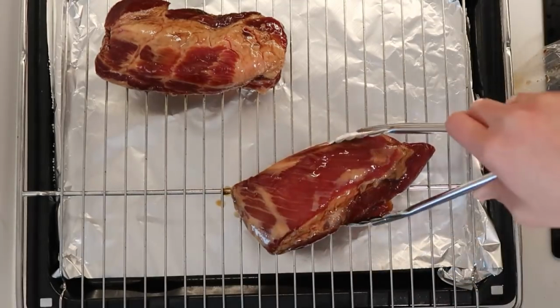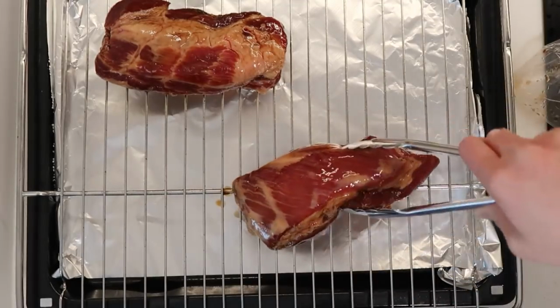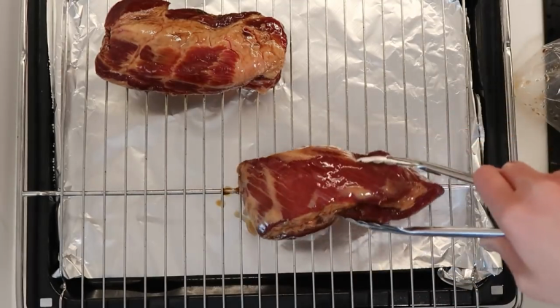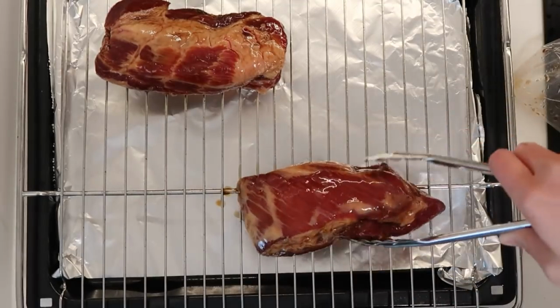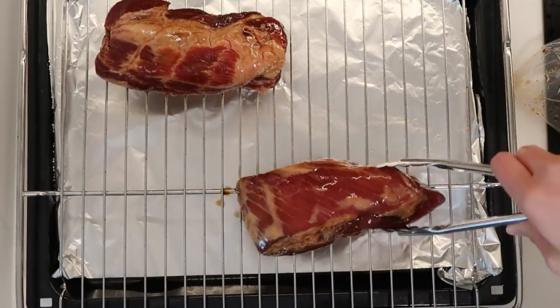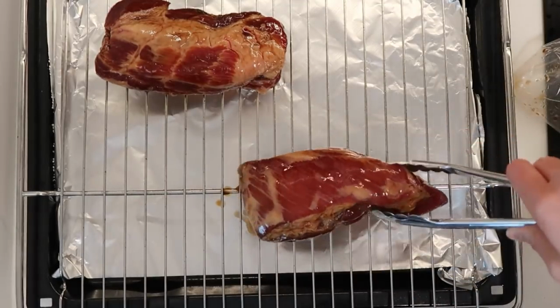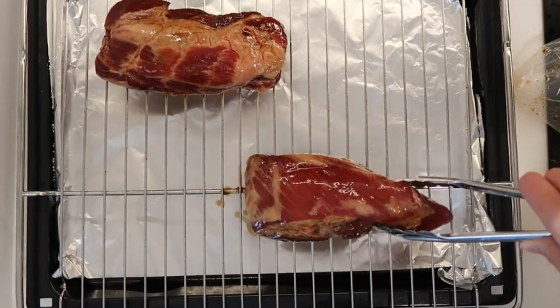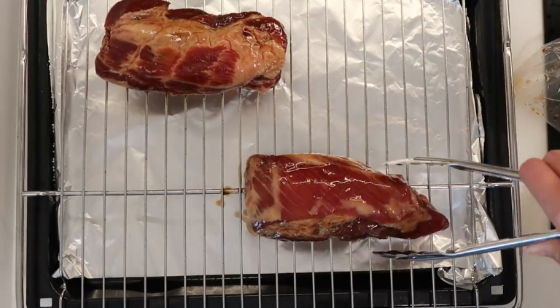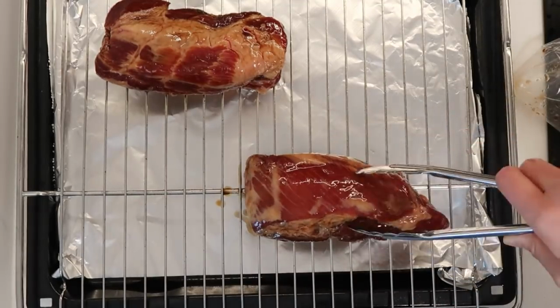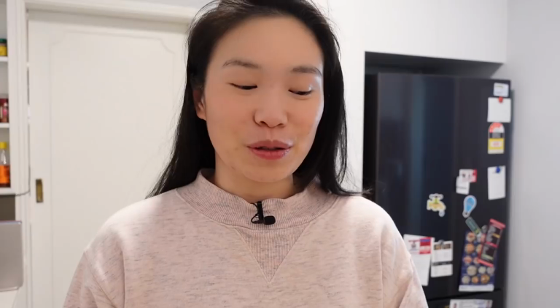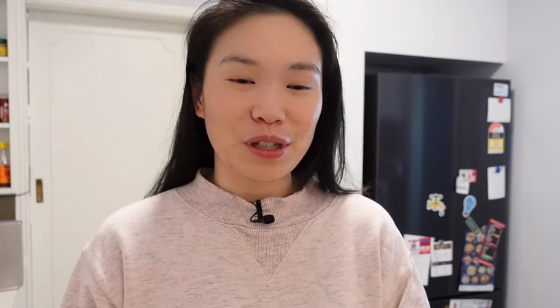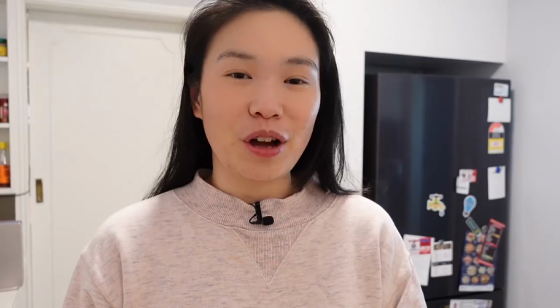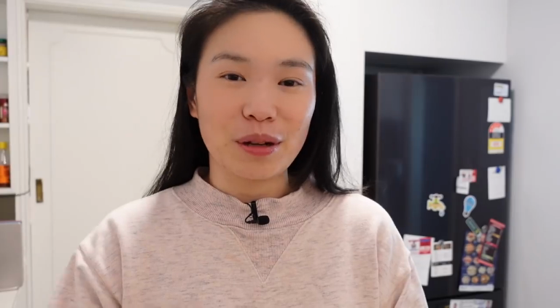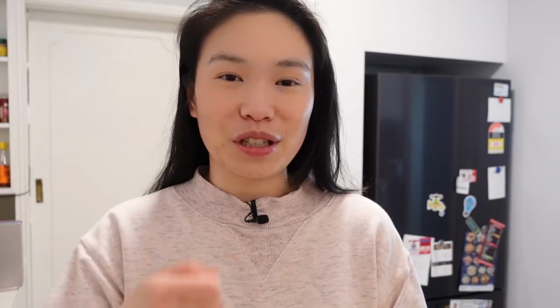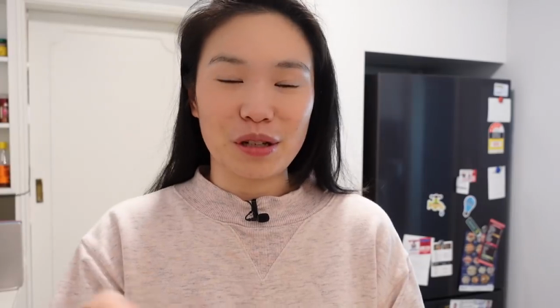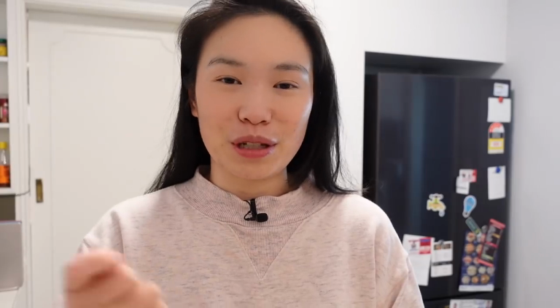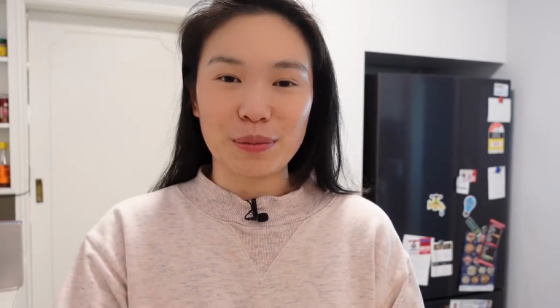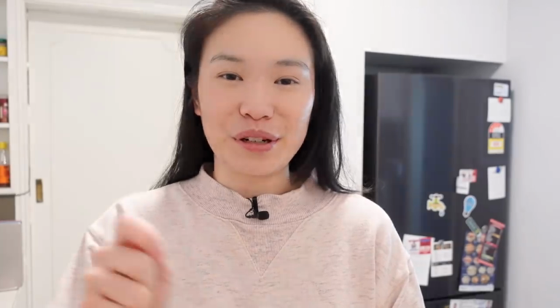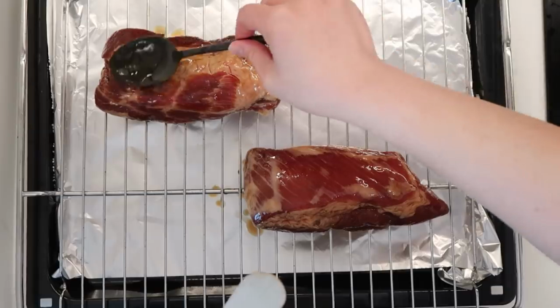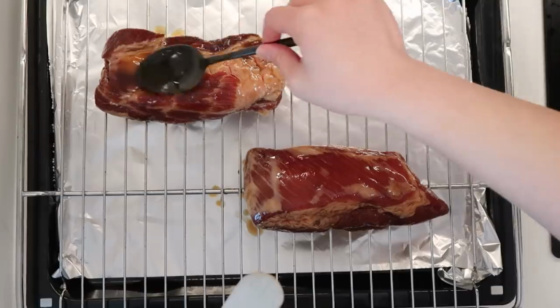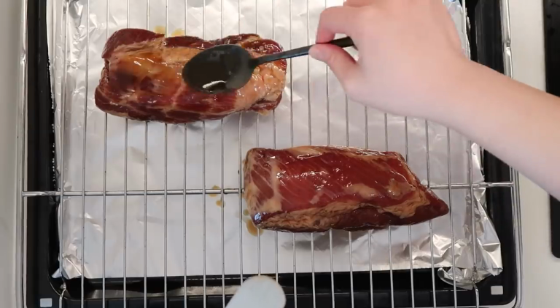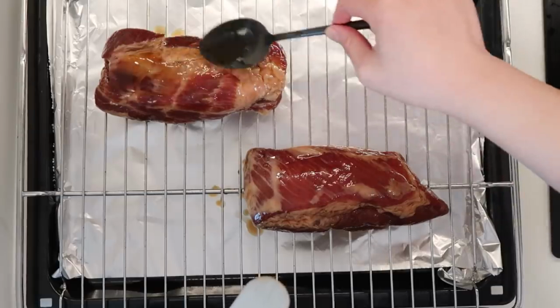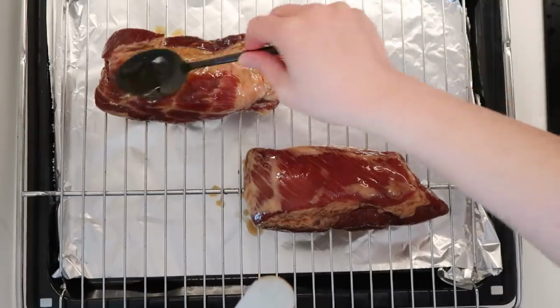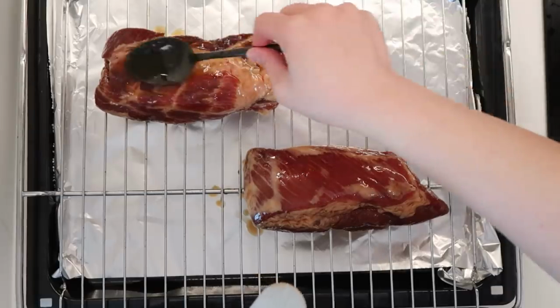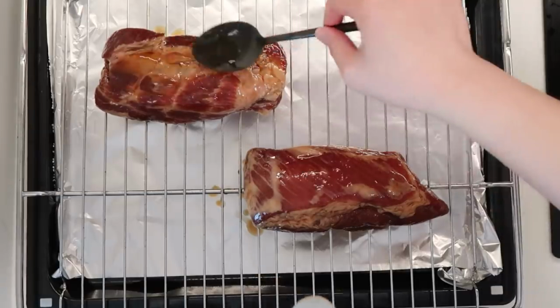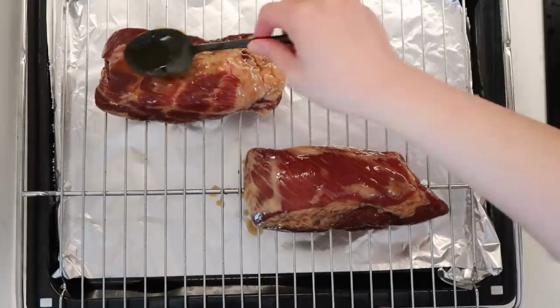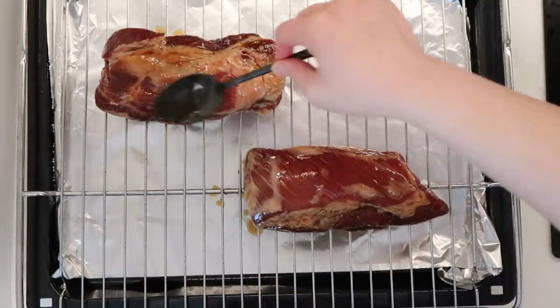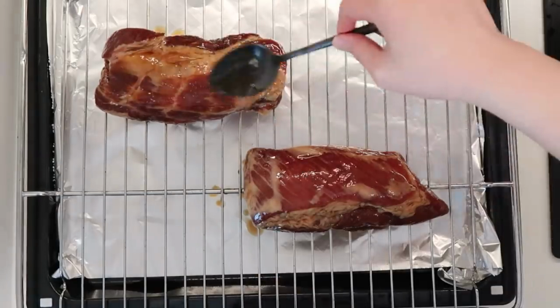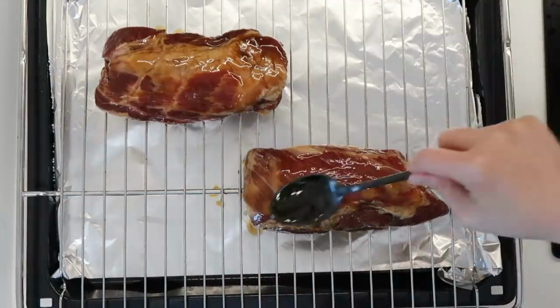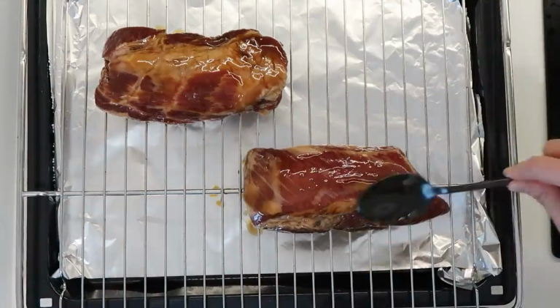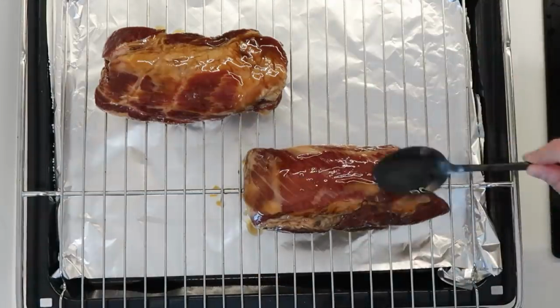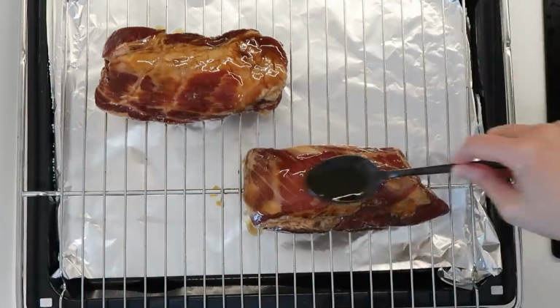Before we put it in the oven, we need to line the tray with aluminium foil, then place the pork on top. I don't have a brush to apply the sauce, so I'm just going to use a spoon and pat it on.